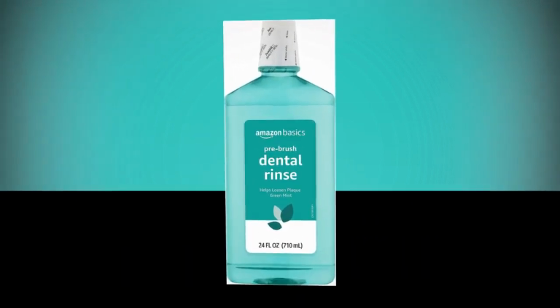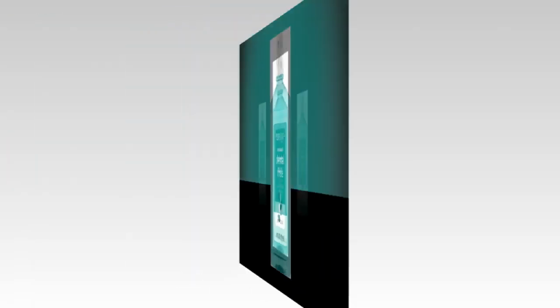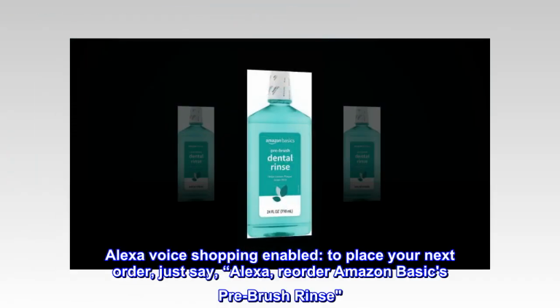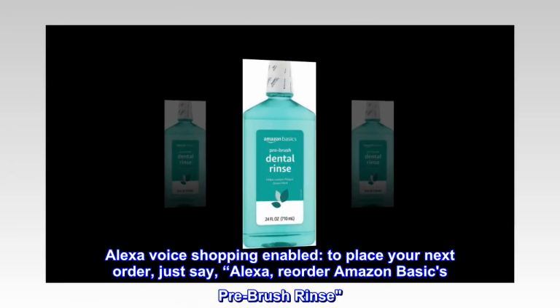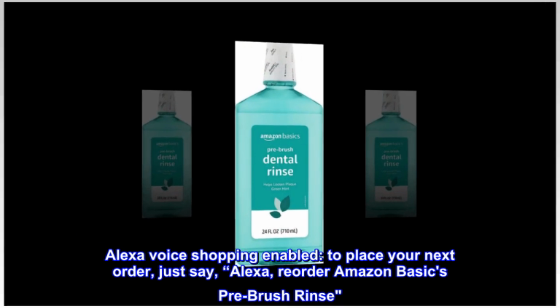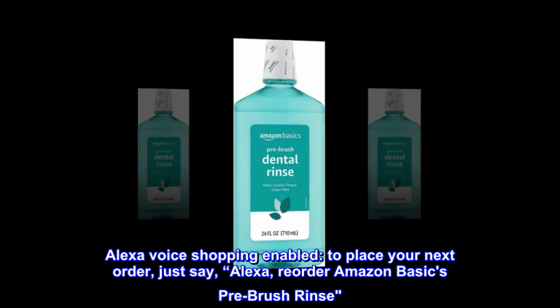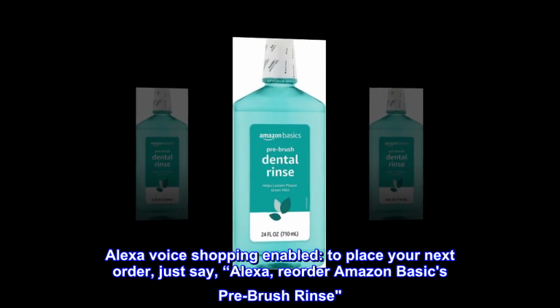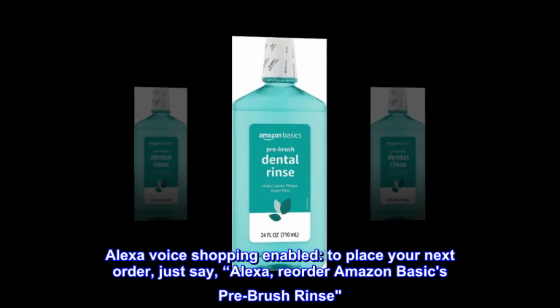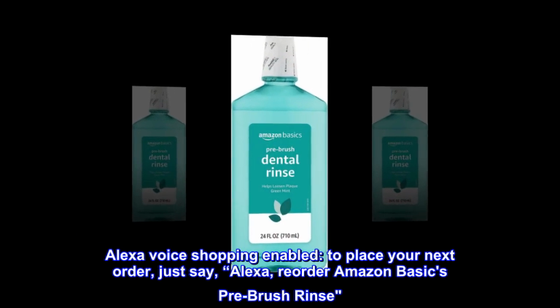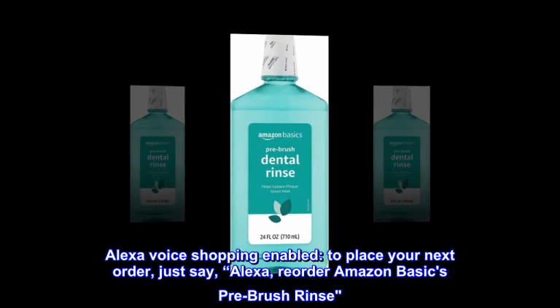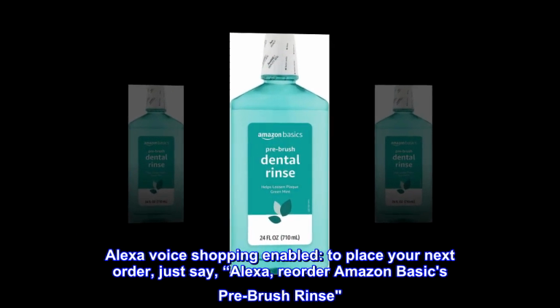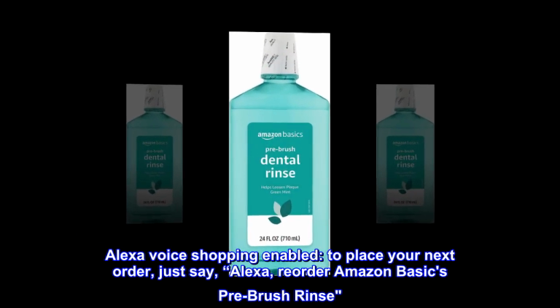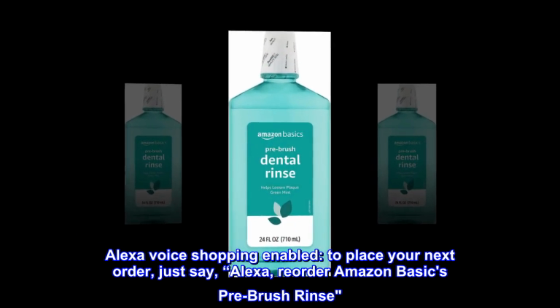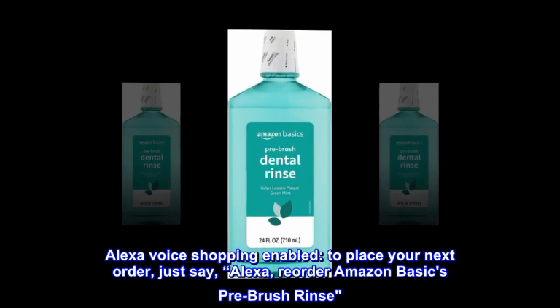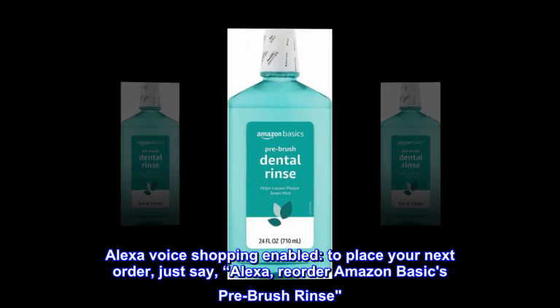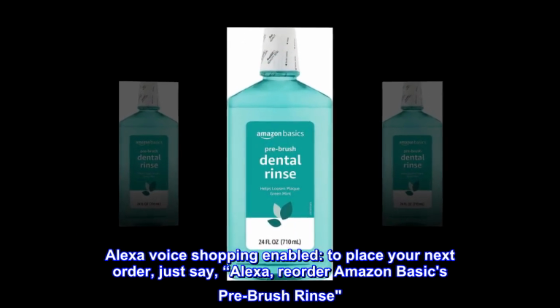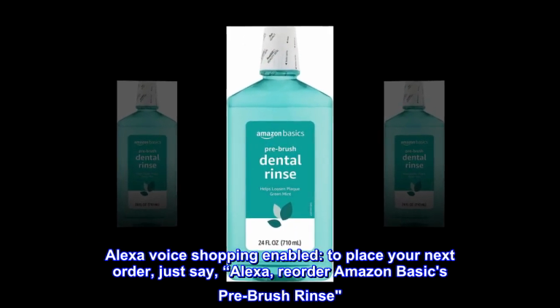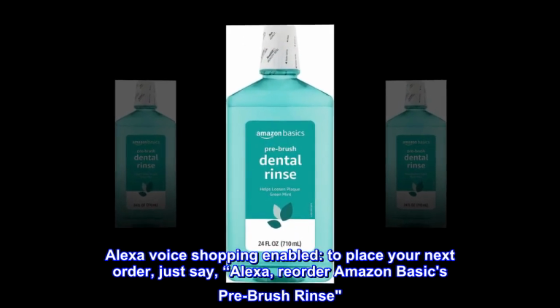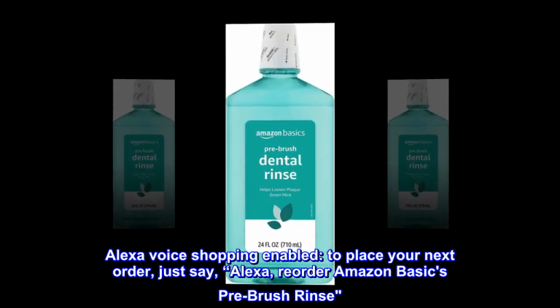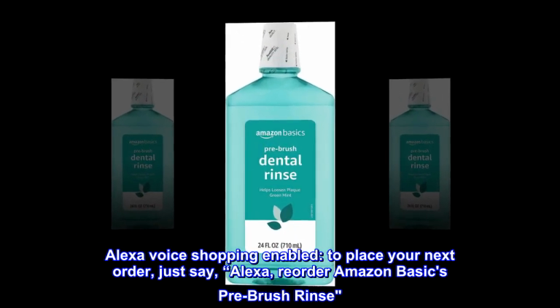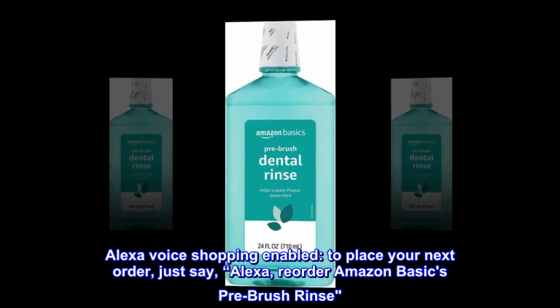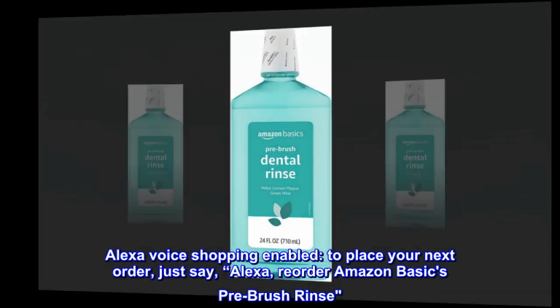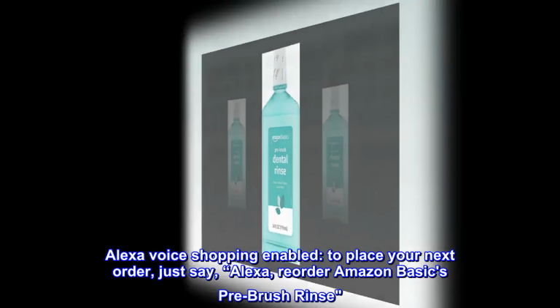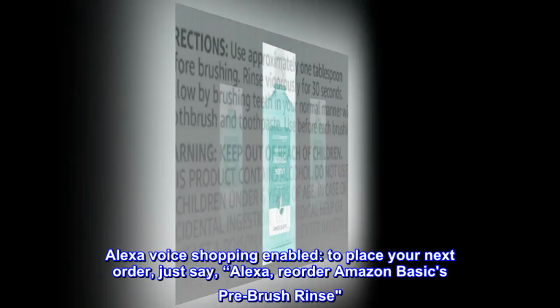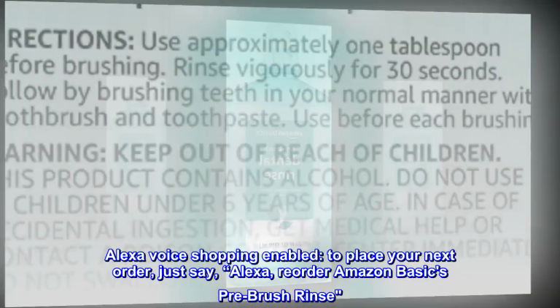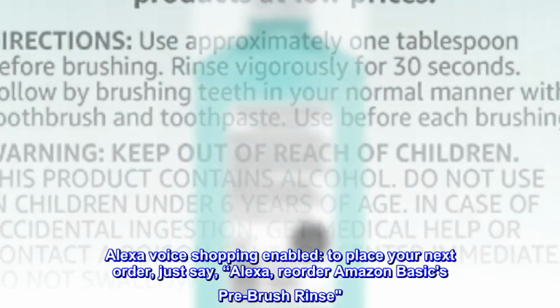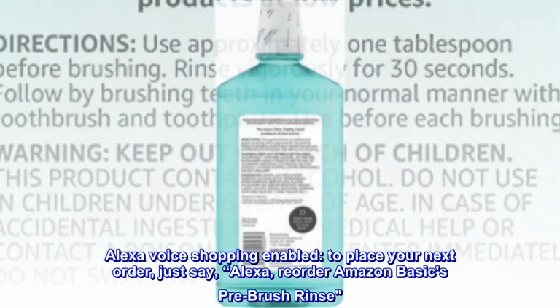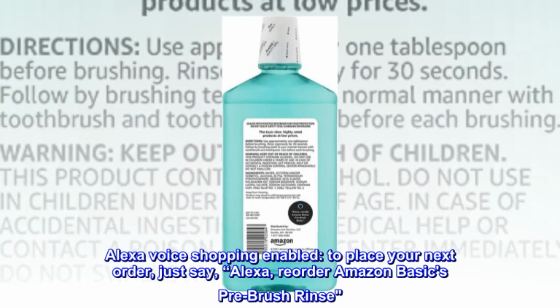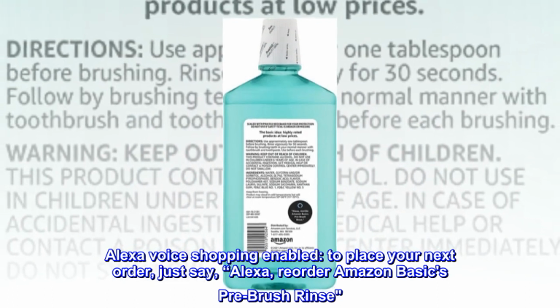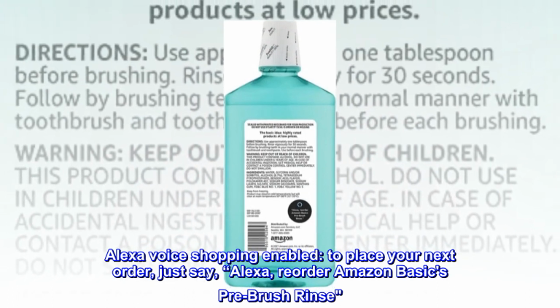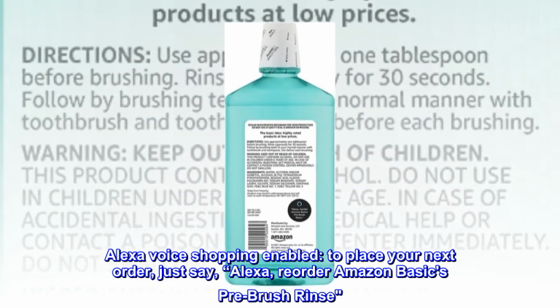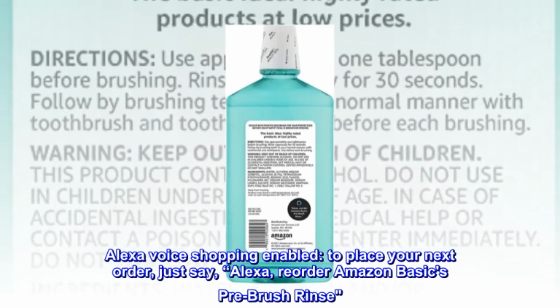Alexa Voice Shopping Enabled. To place your next order, just say: Alexa, reorder Amazon Basics Pre-Brush Rinse.